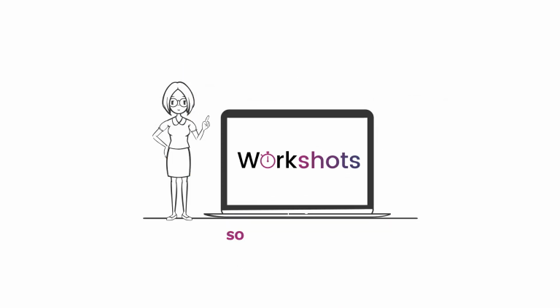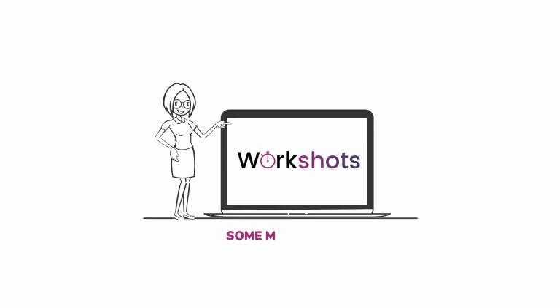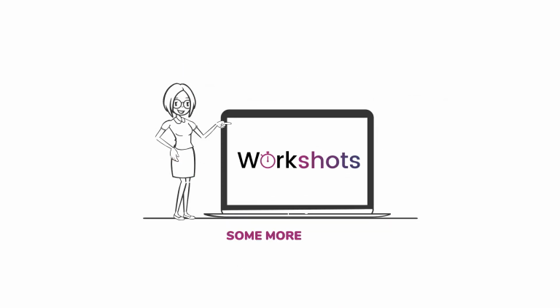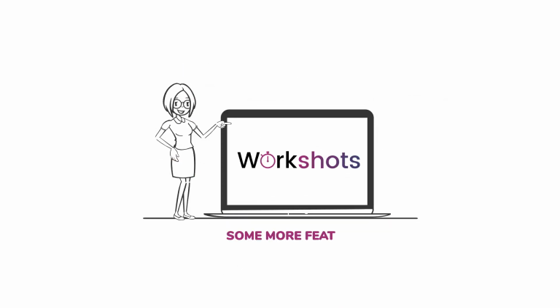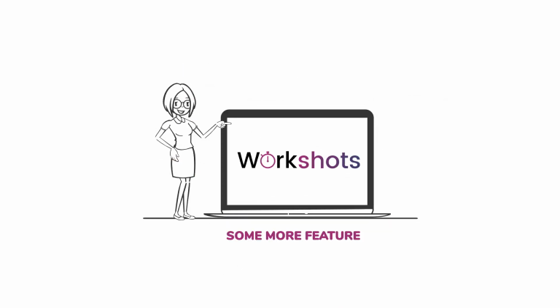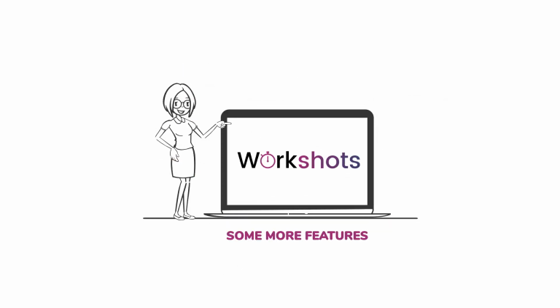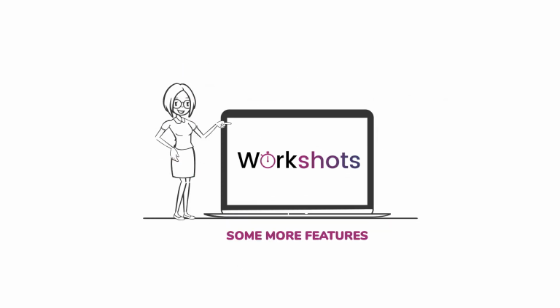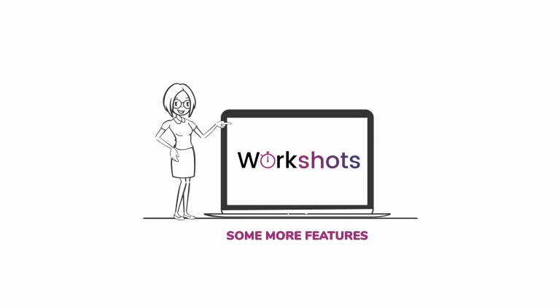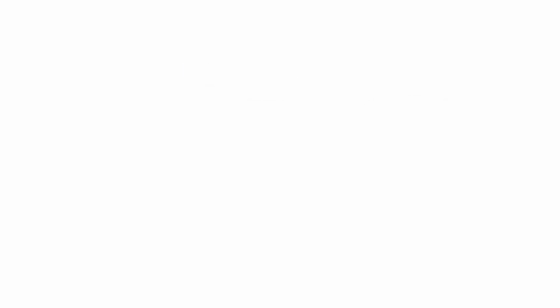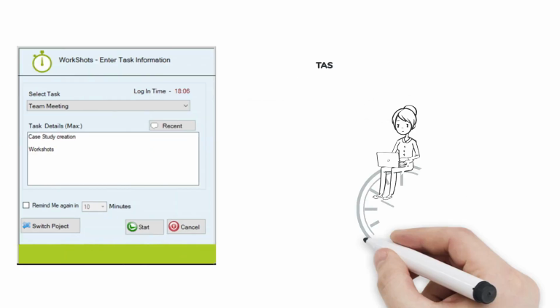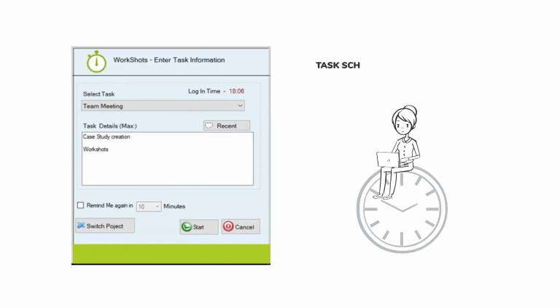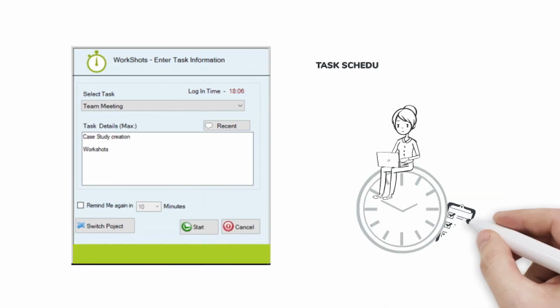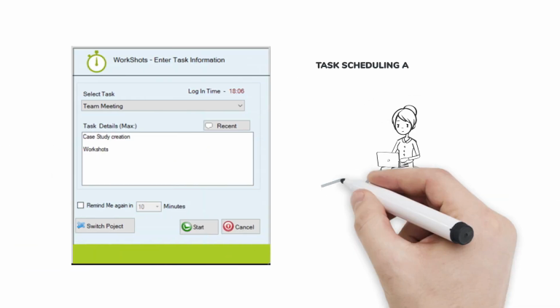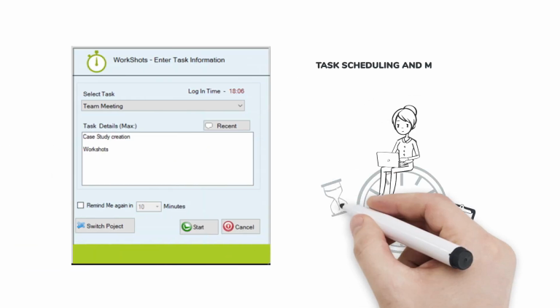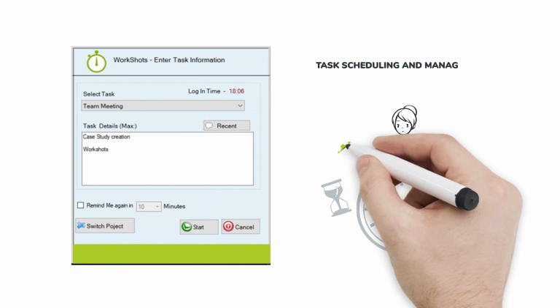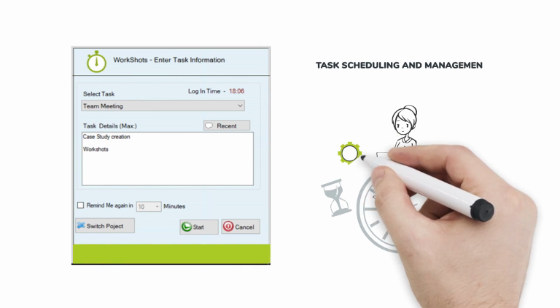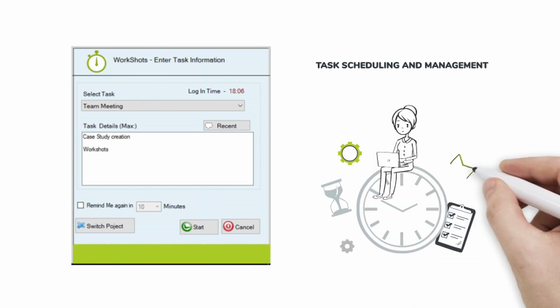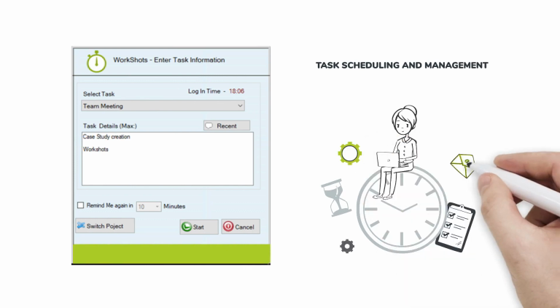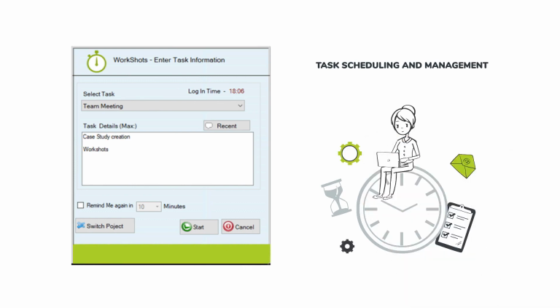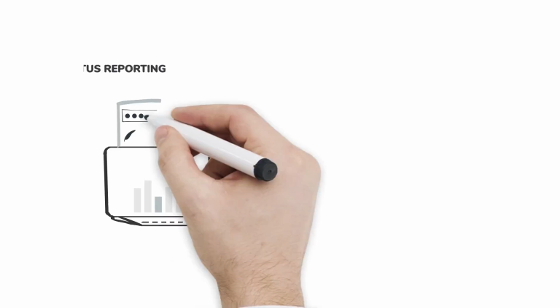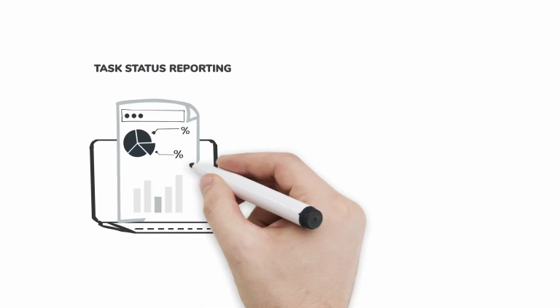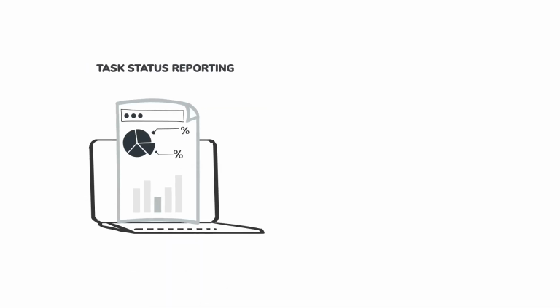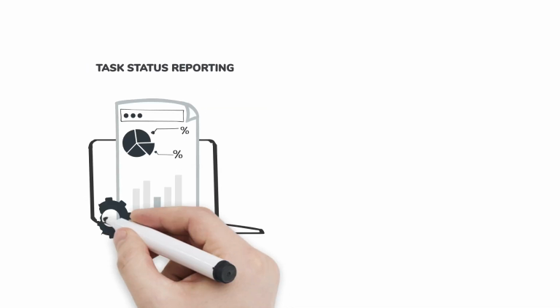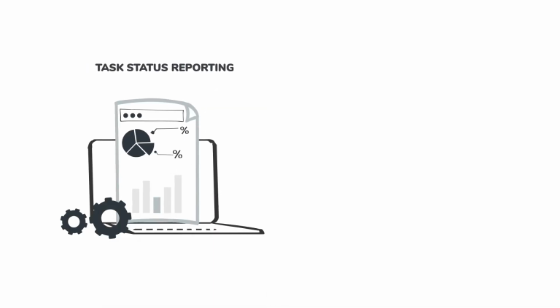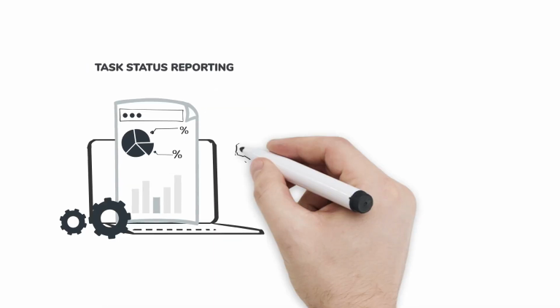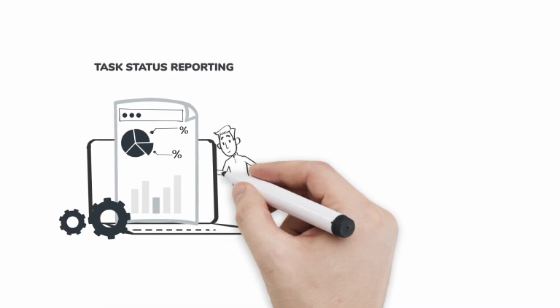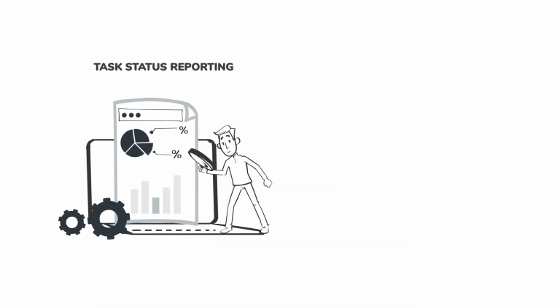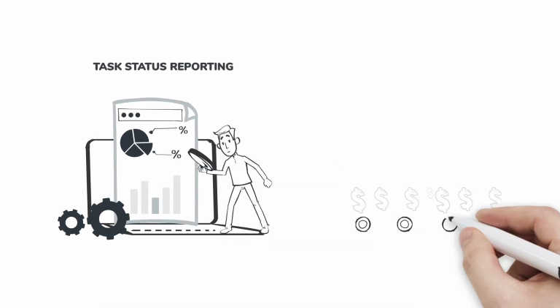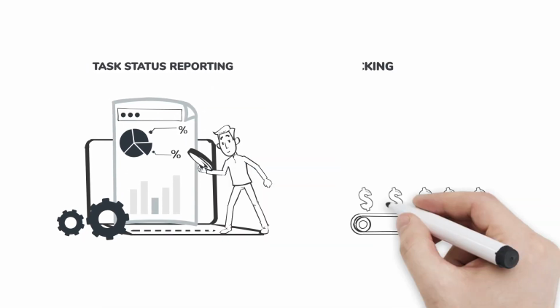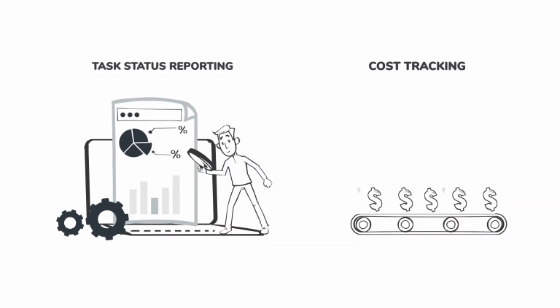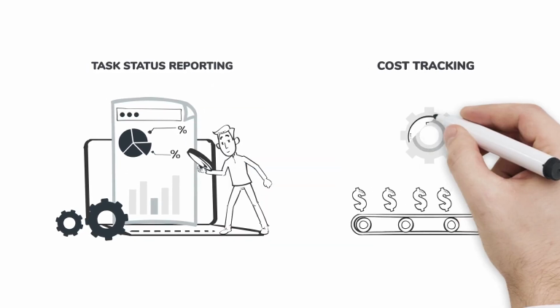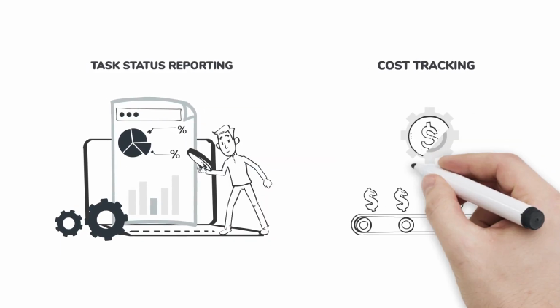It also helps you with task scheduling and management, task status reporting, and cost tracking.